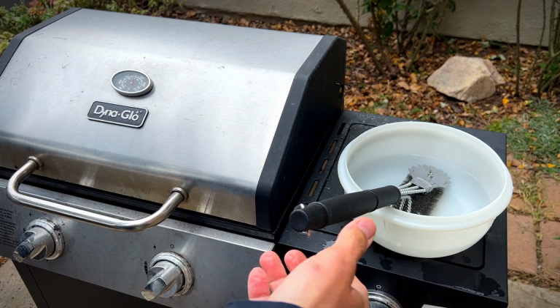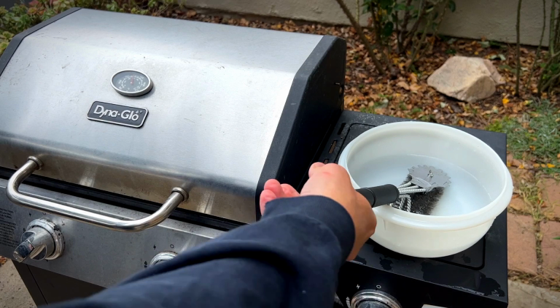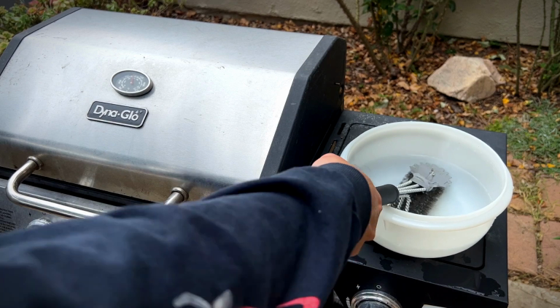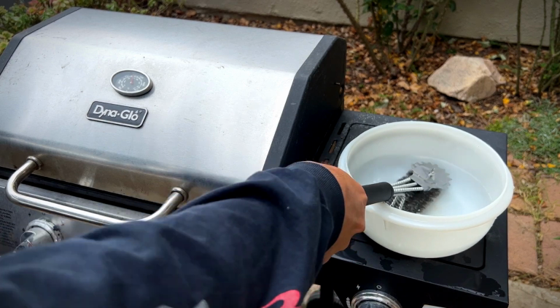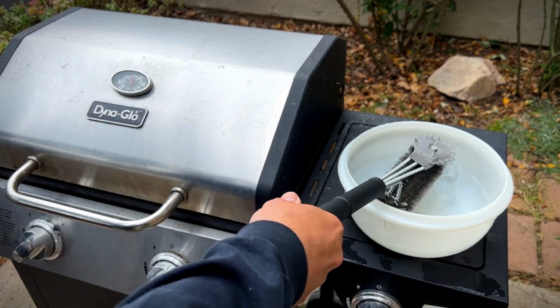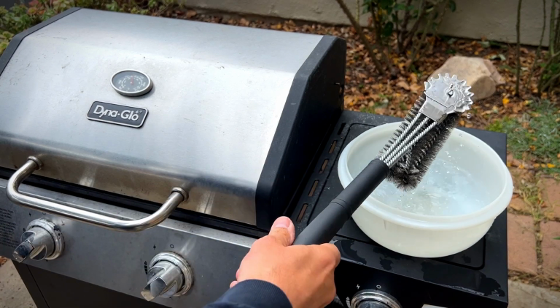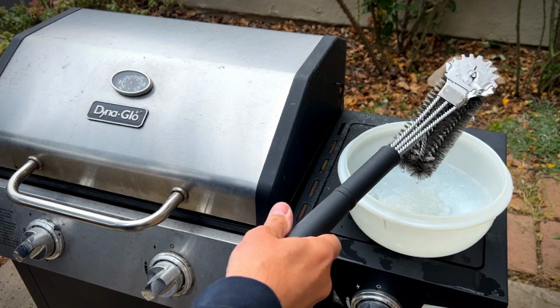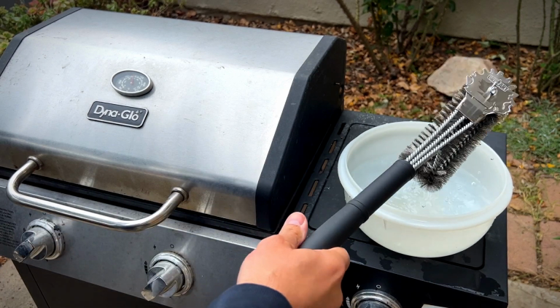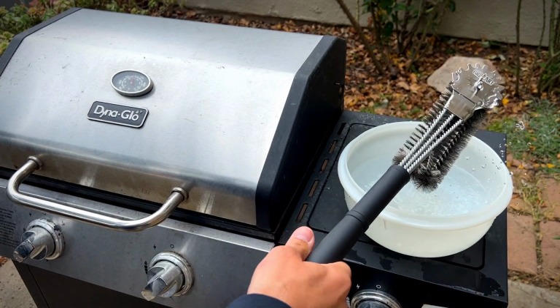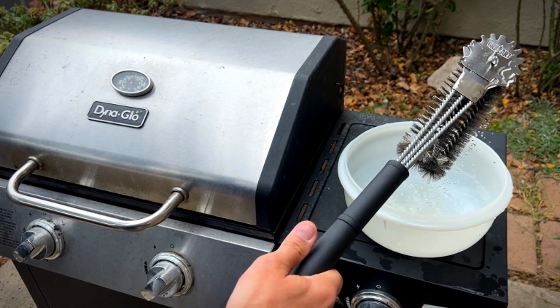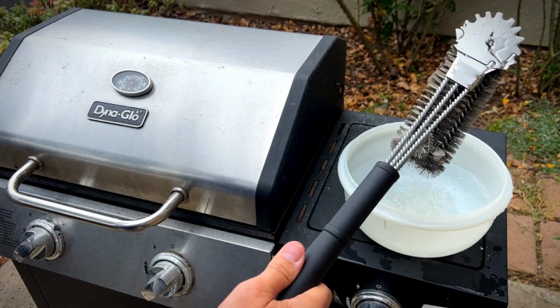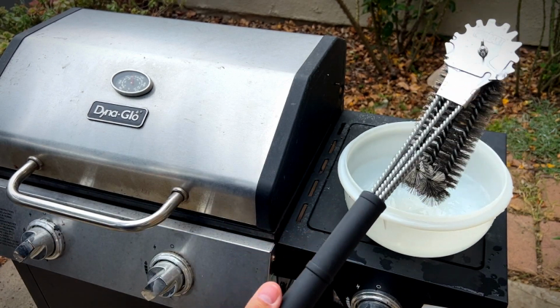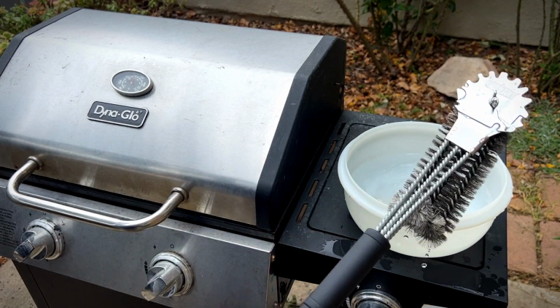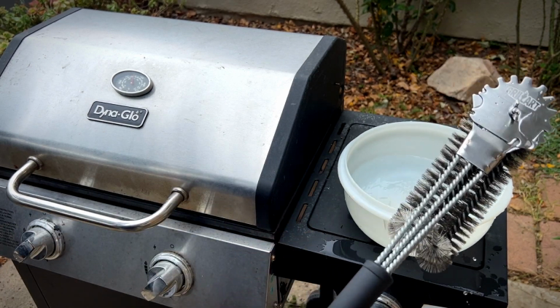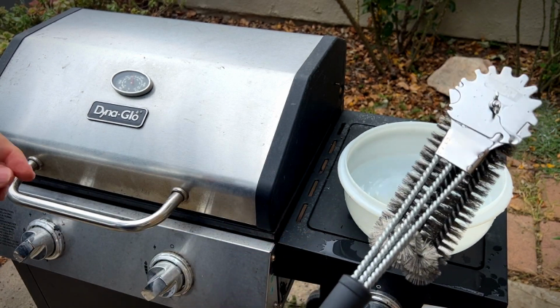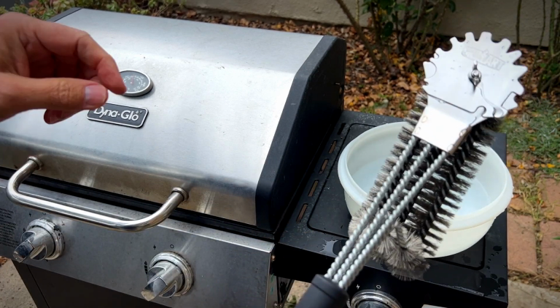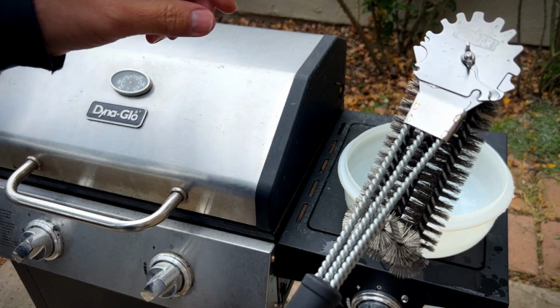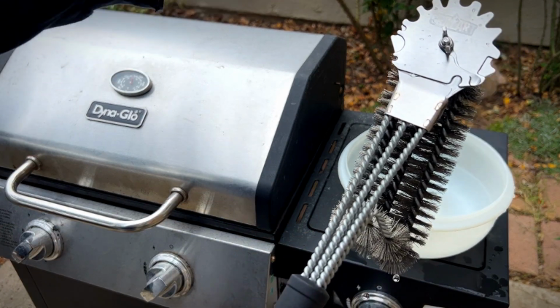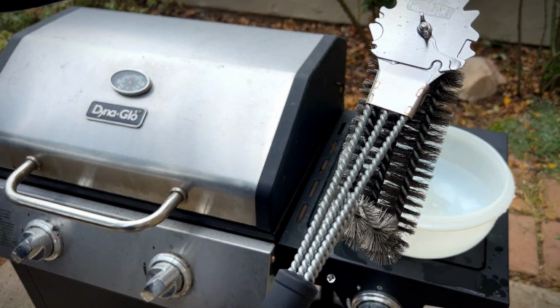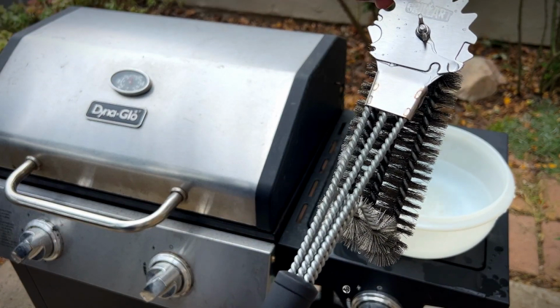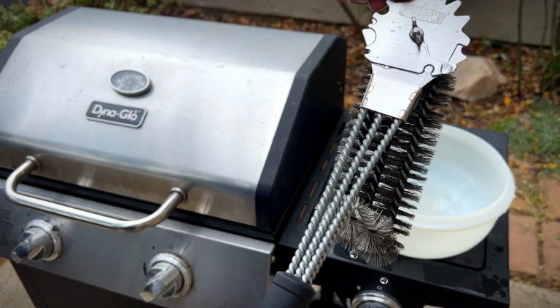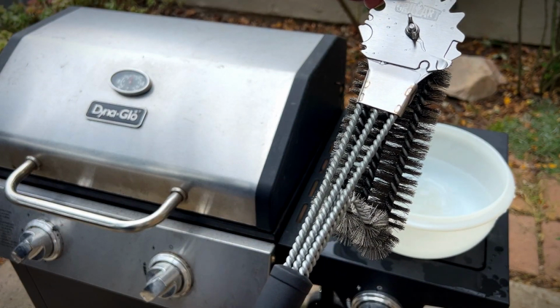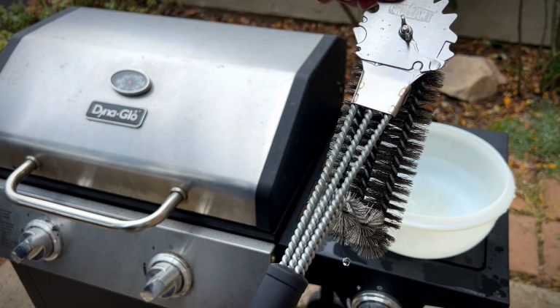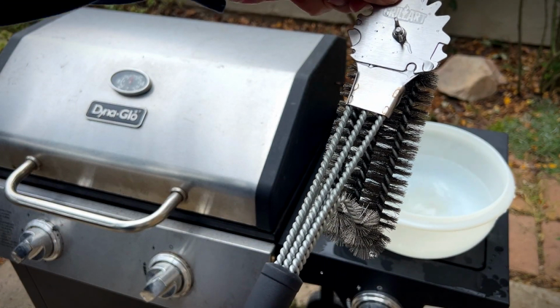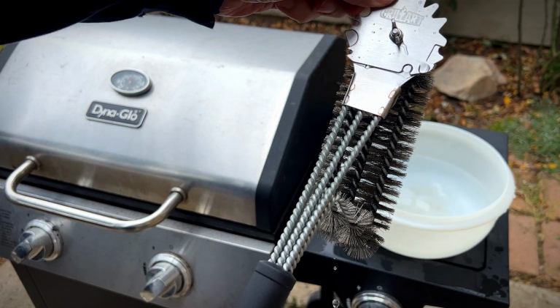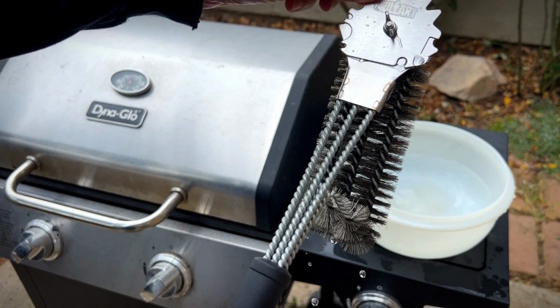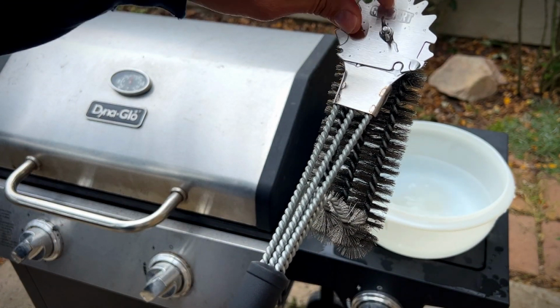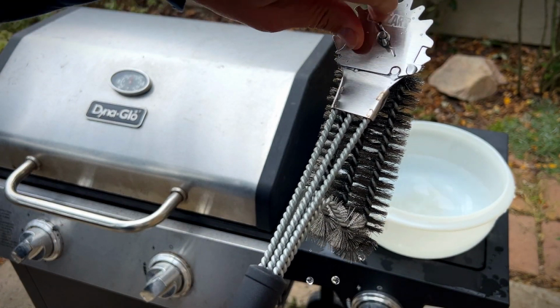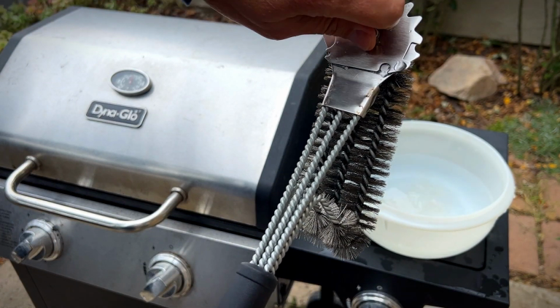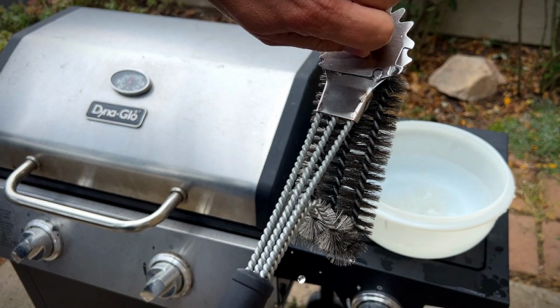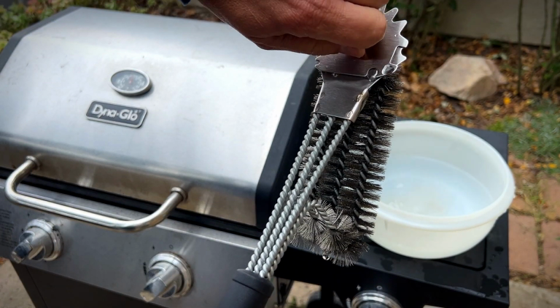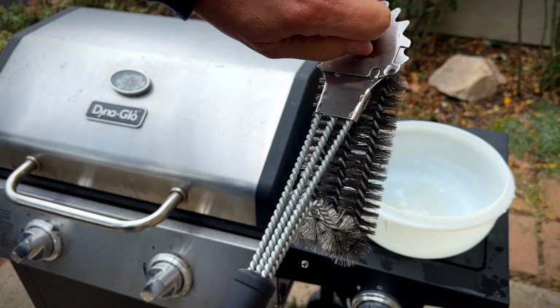I got the Grill Art Grill Brush Scraper. It's an 18-inch barbecue grill cleaning machine.